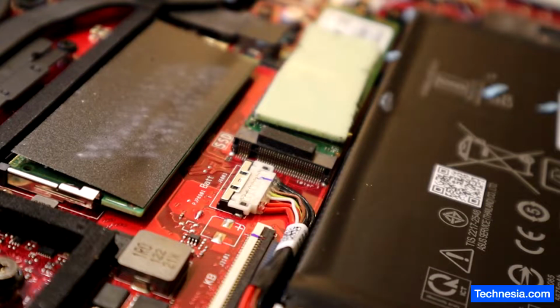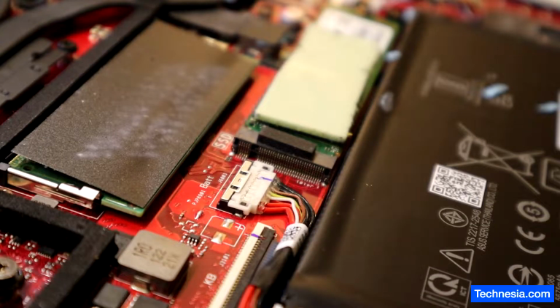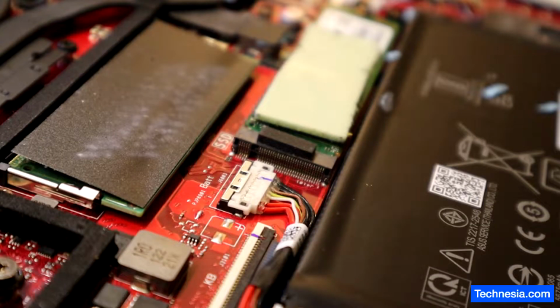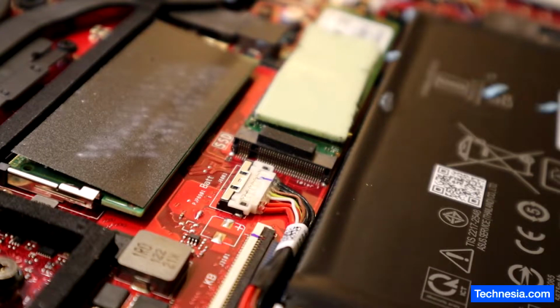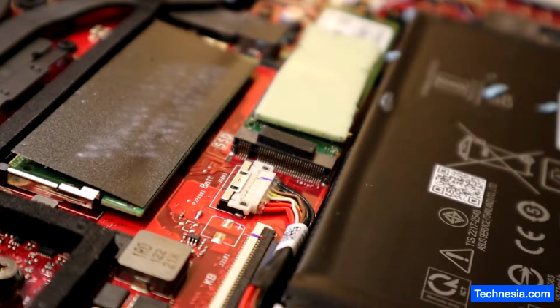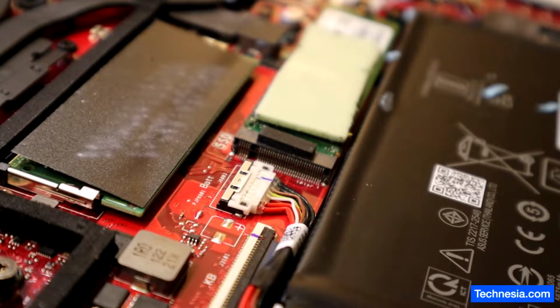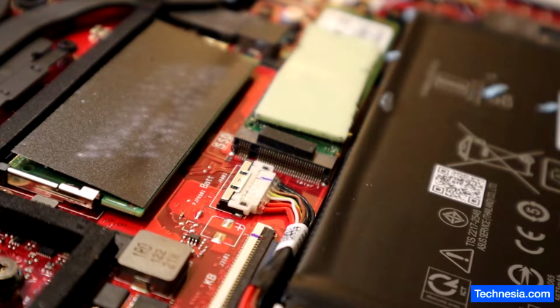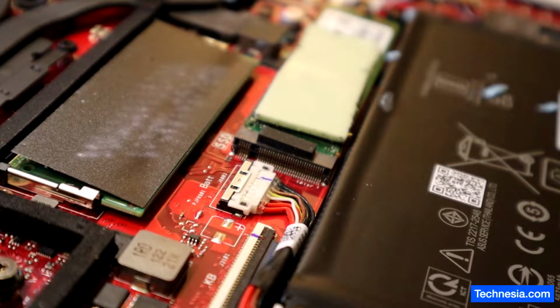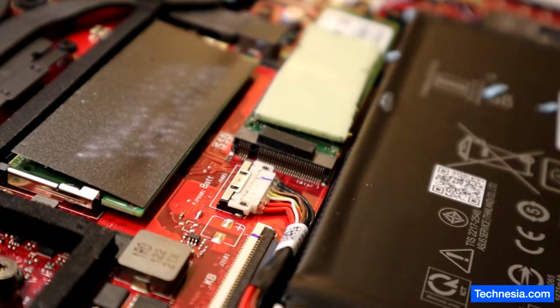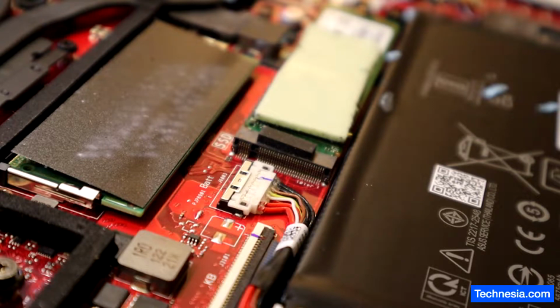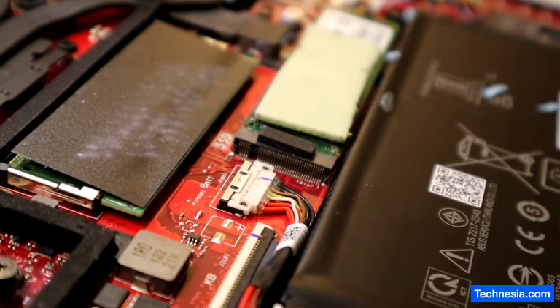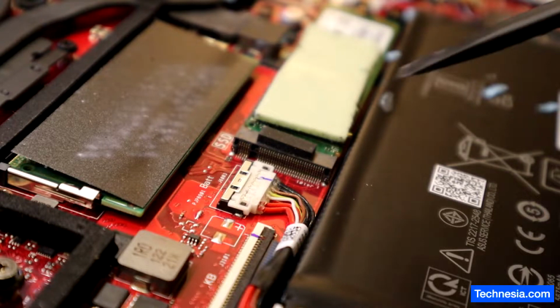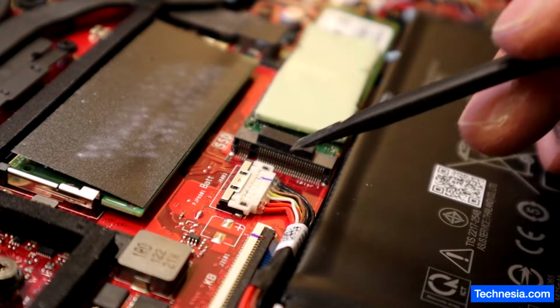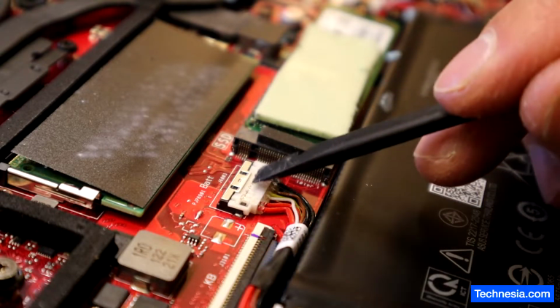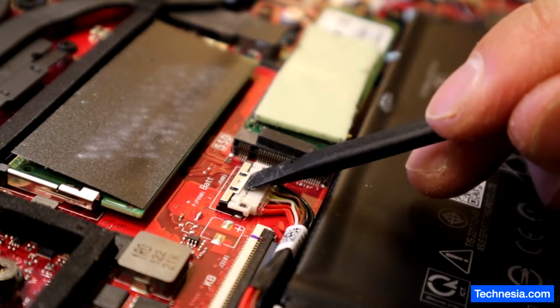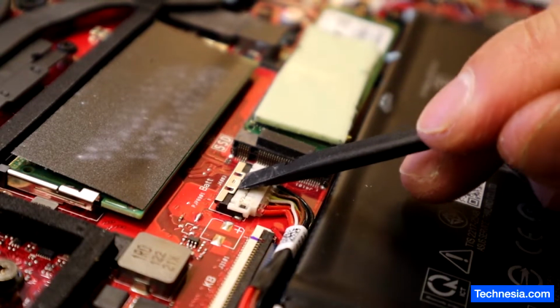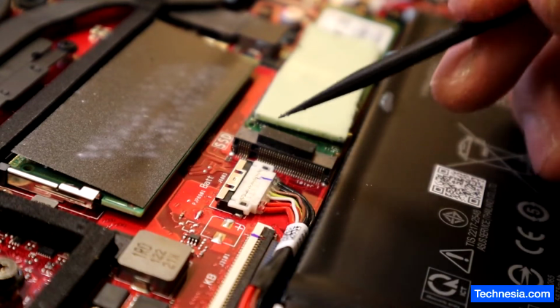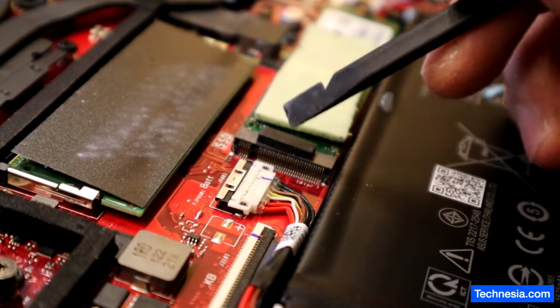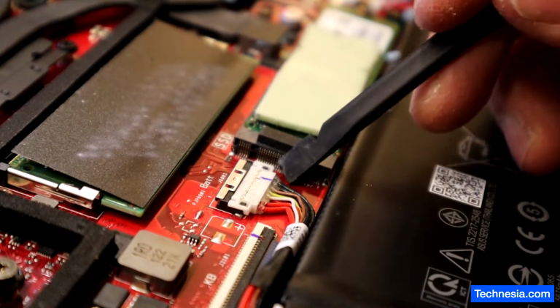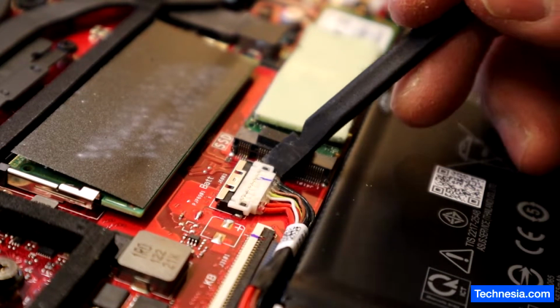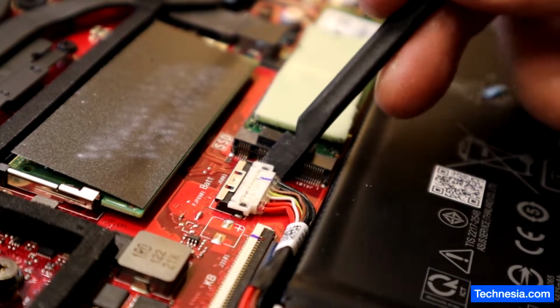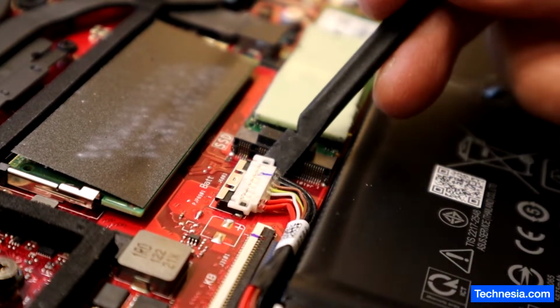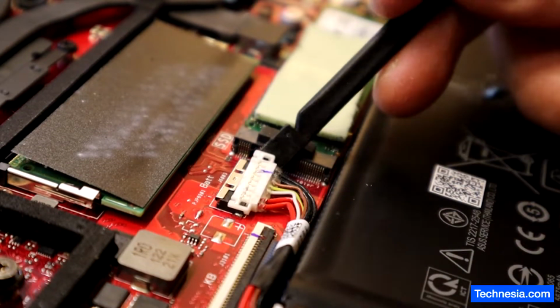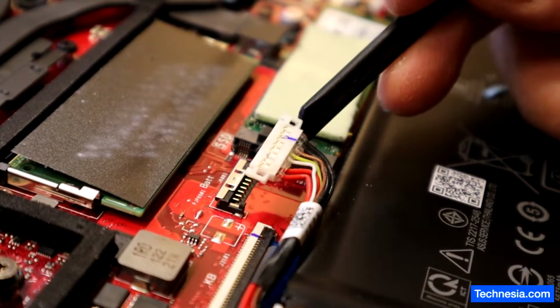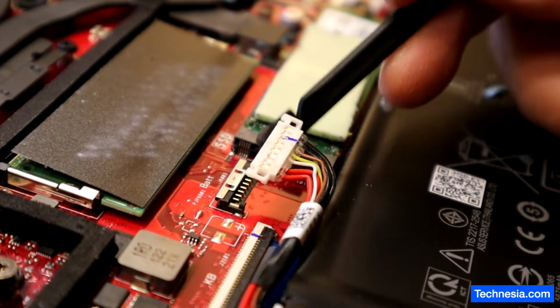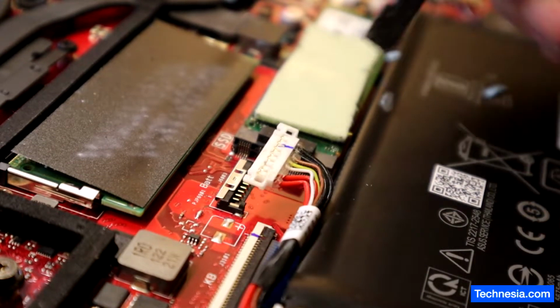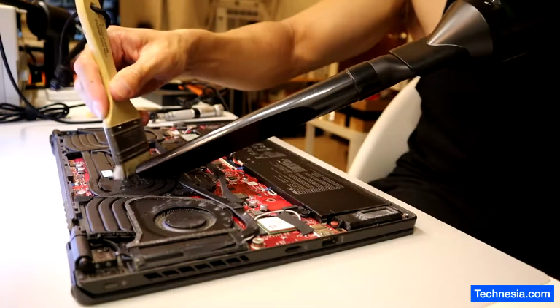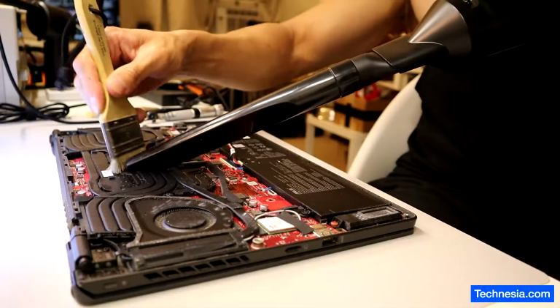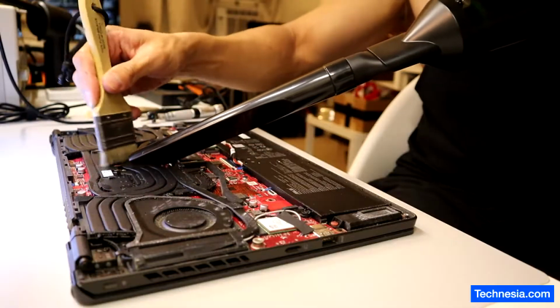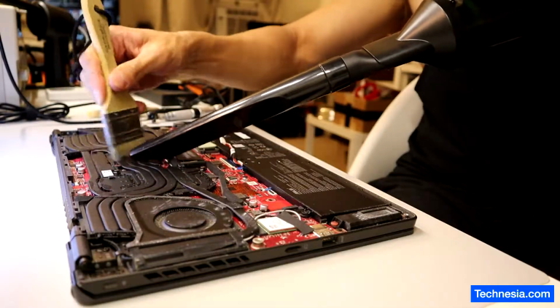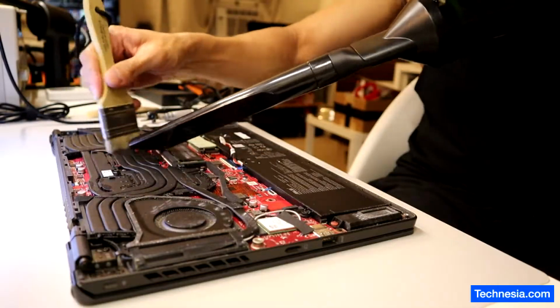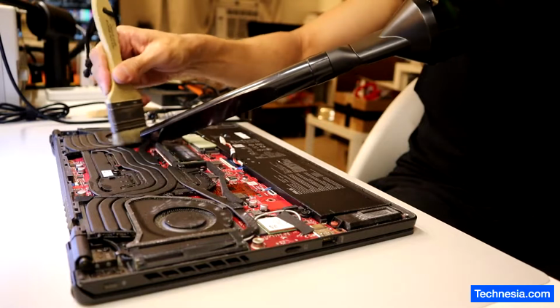Before we do anything, let's disconnect the battery and do a little bit of cleanup.